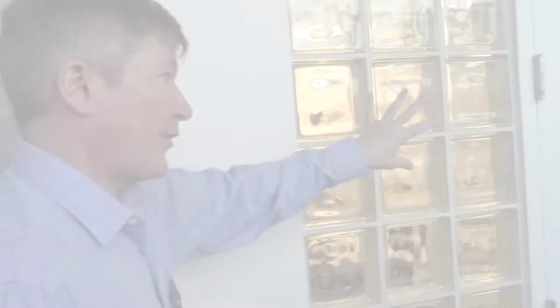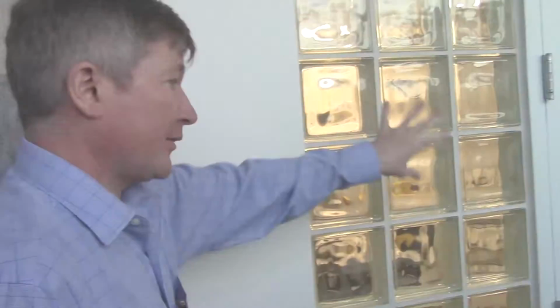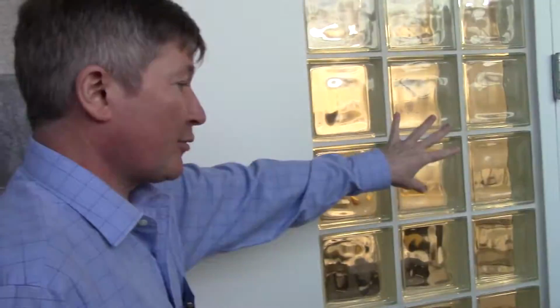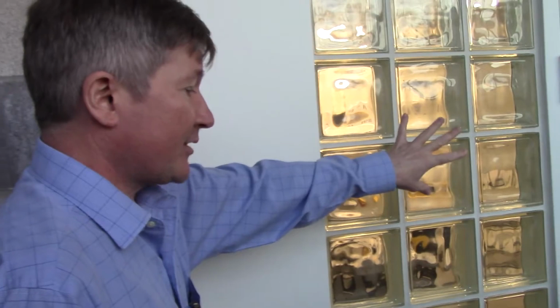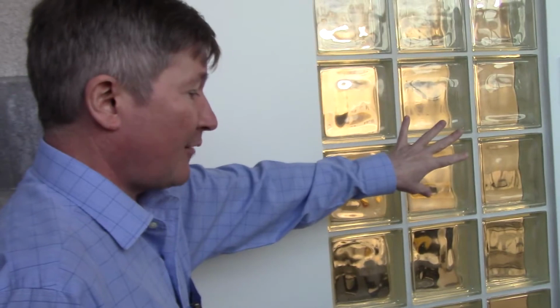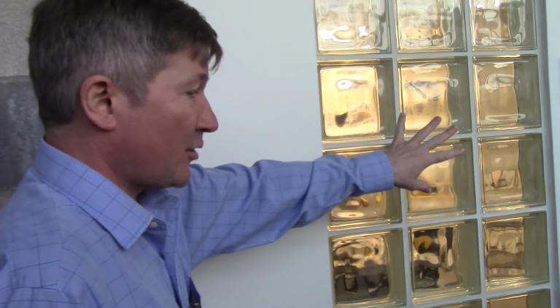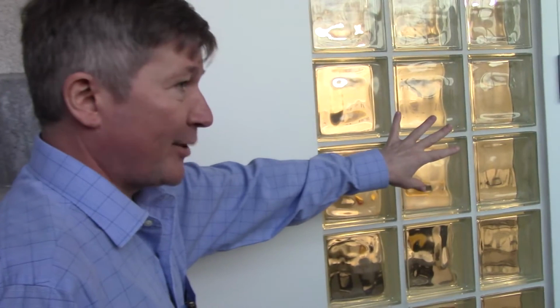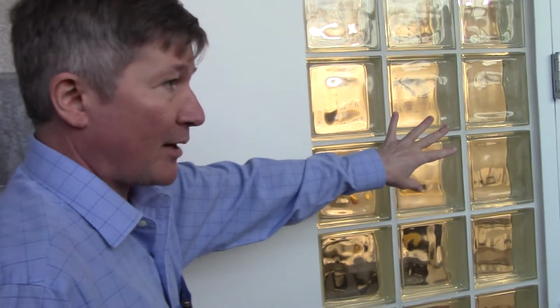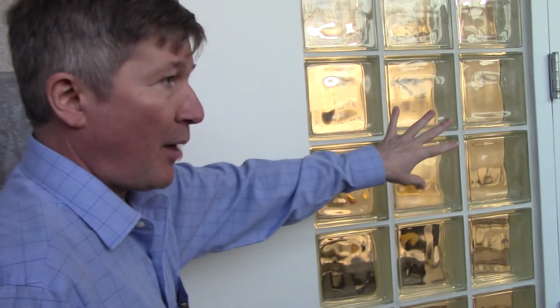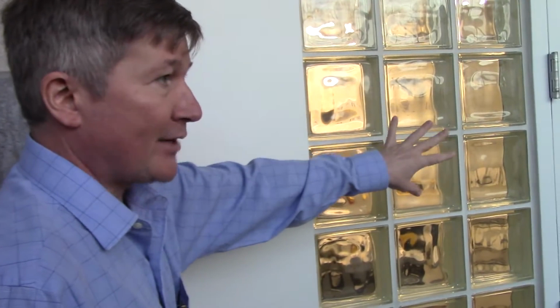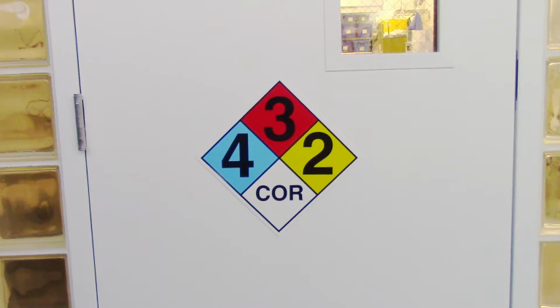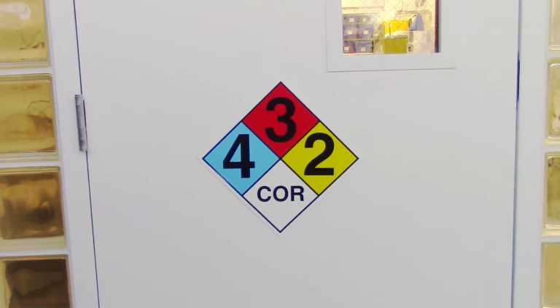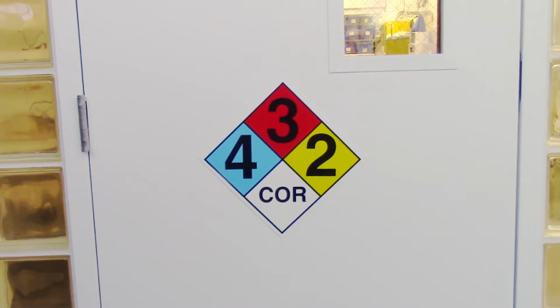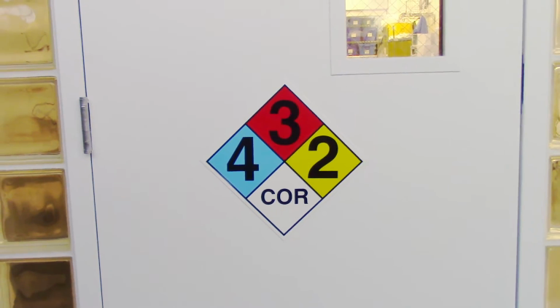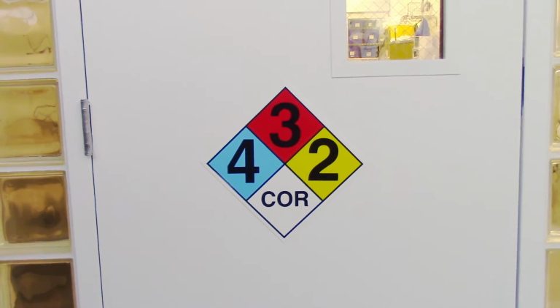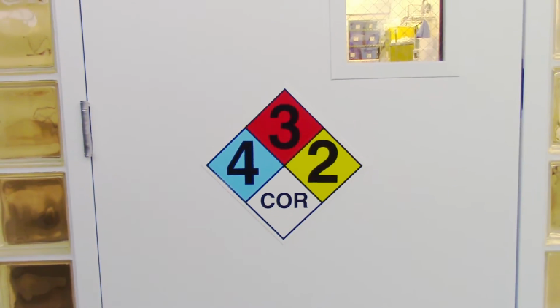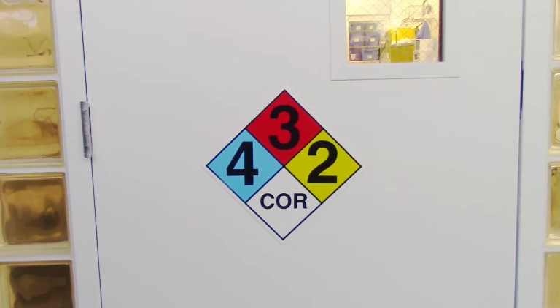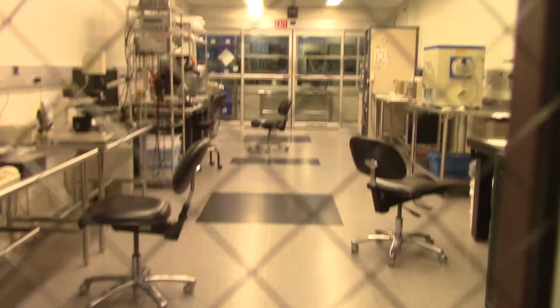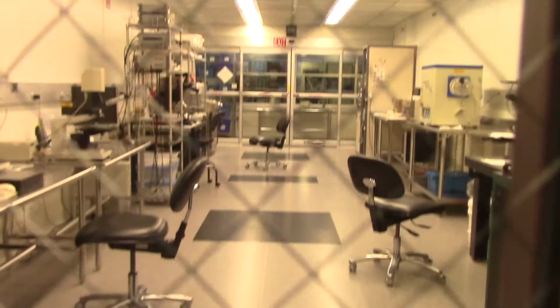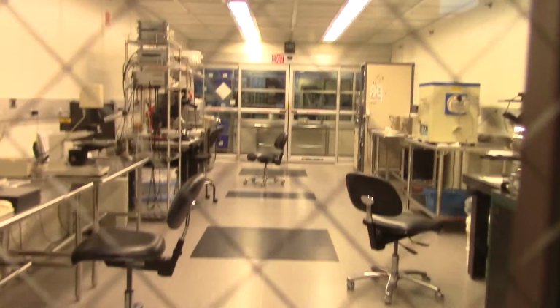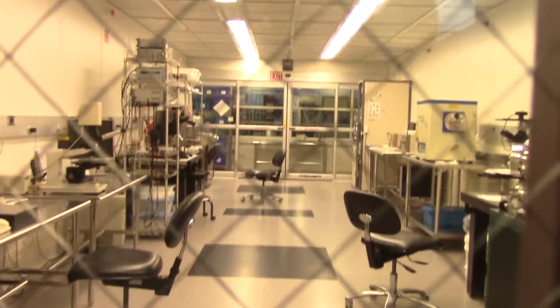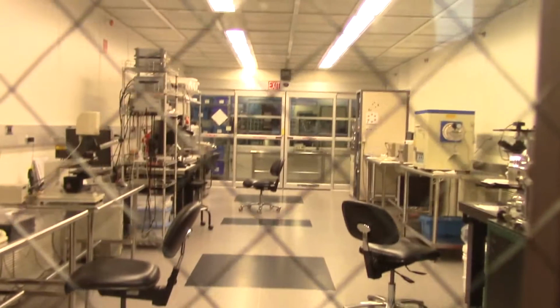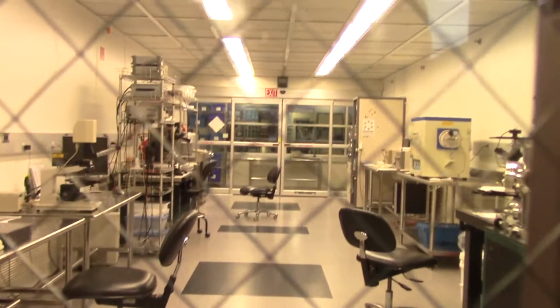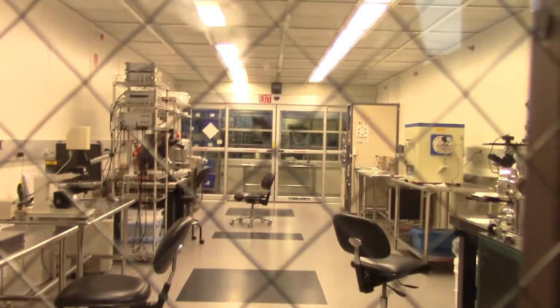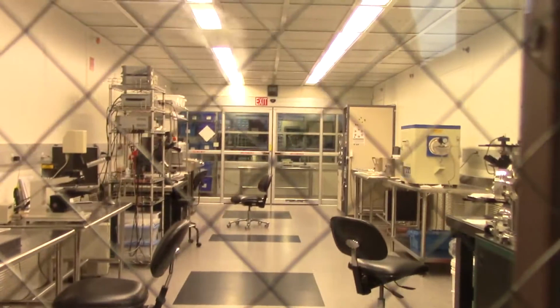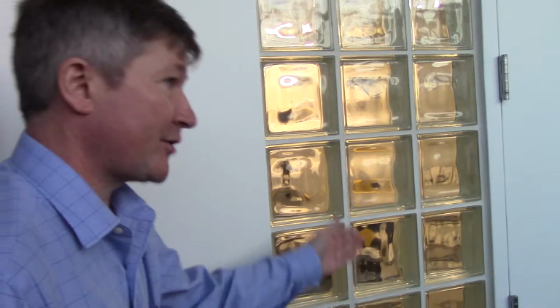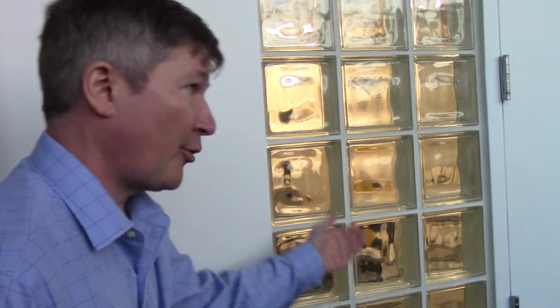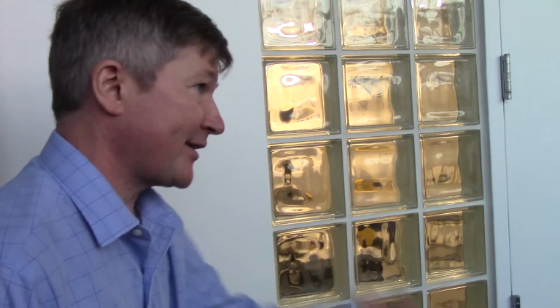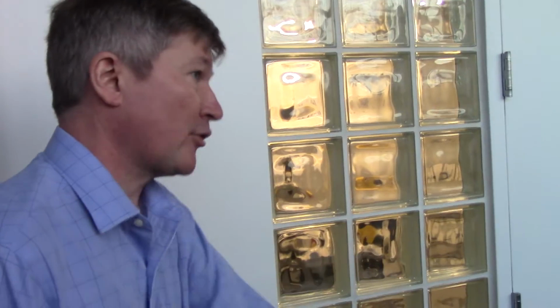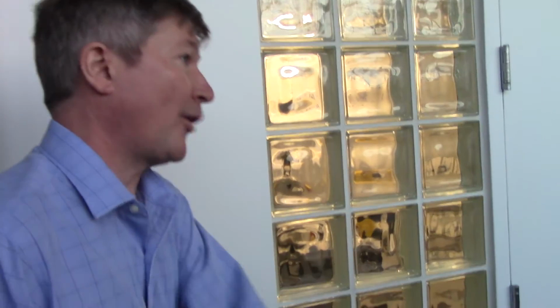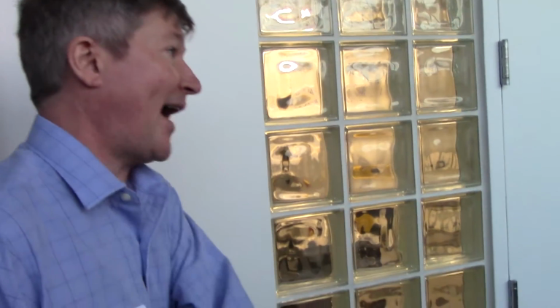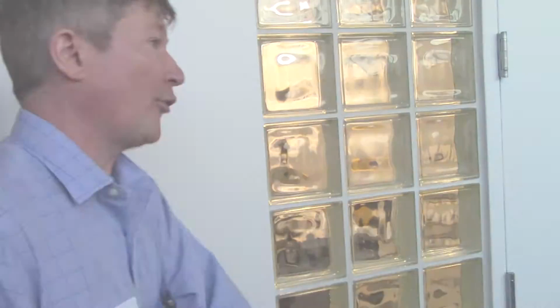The clean room itself is always at a positive pressure with respect to the outside hallway, so there's always air going out.